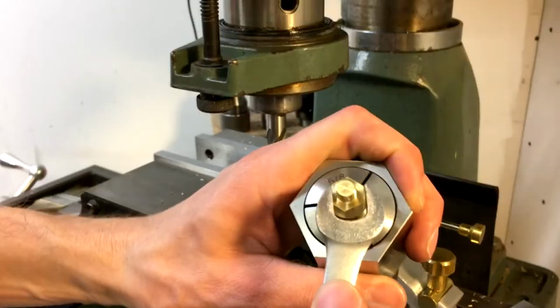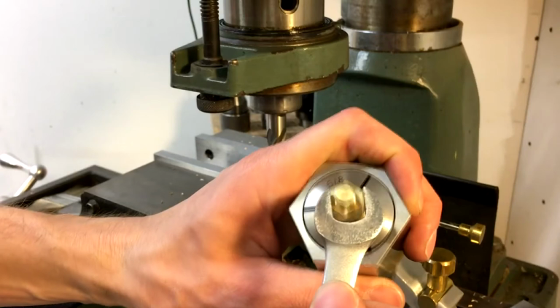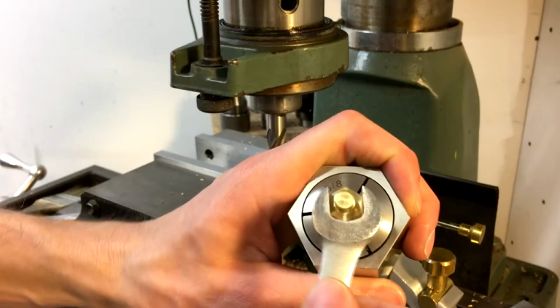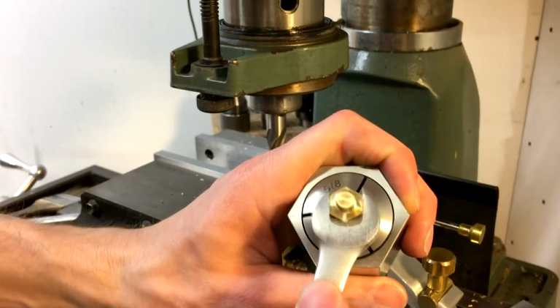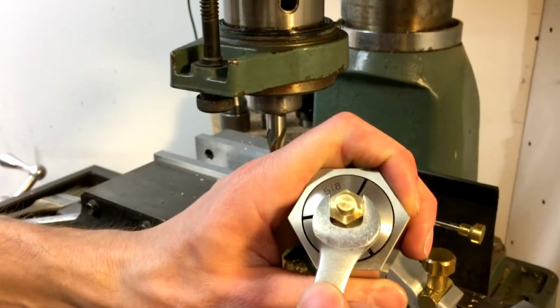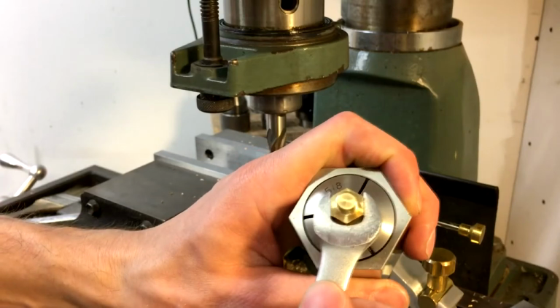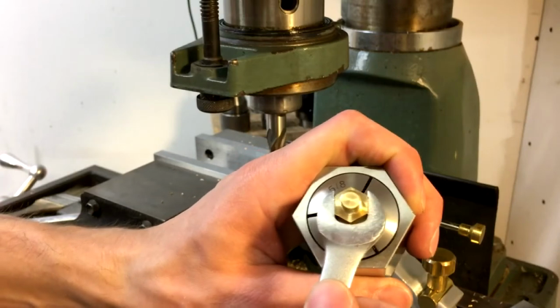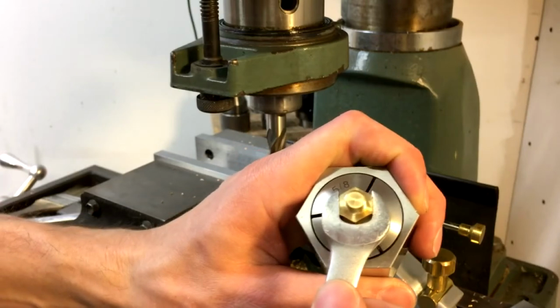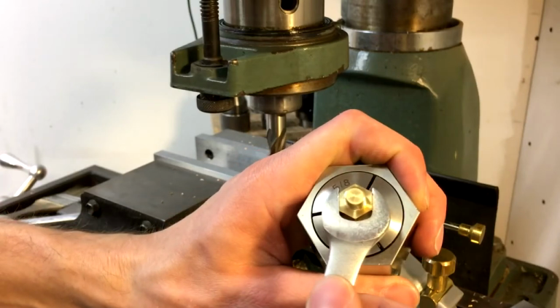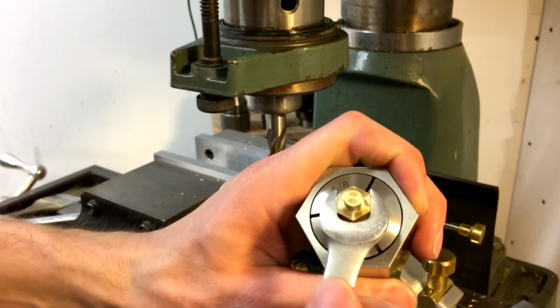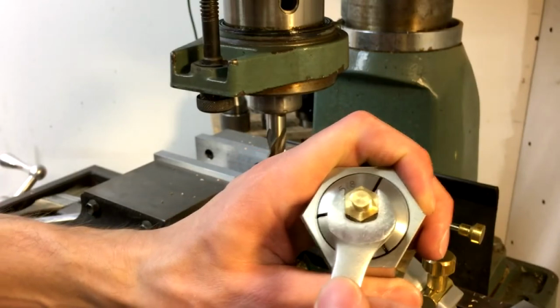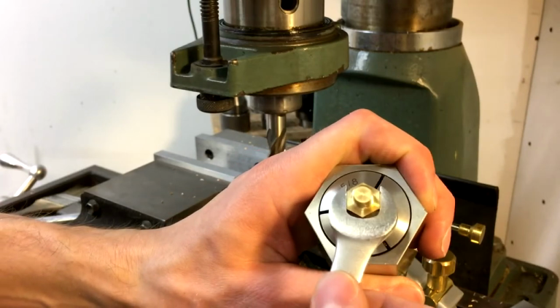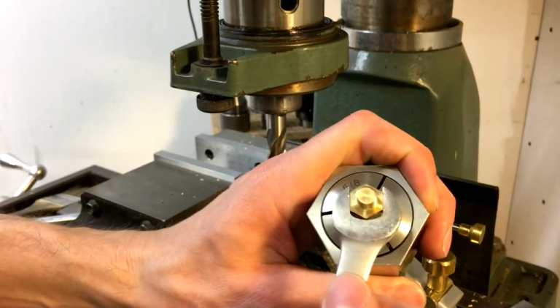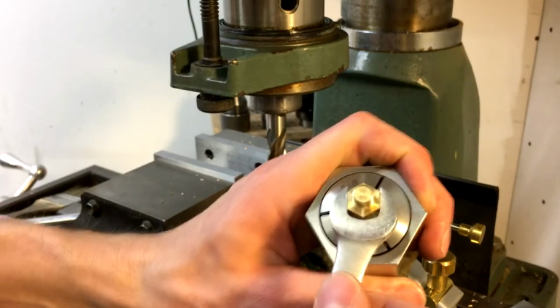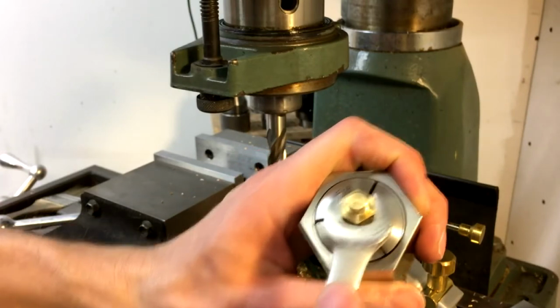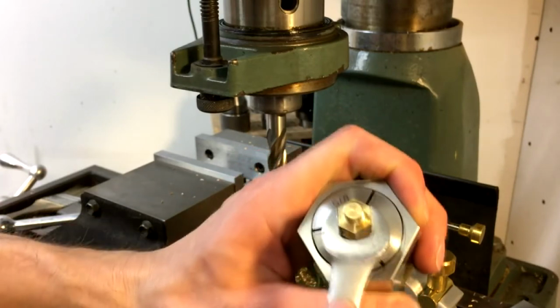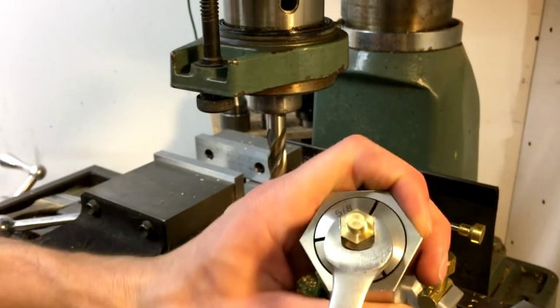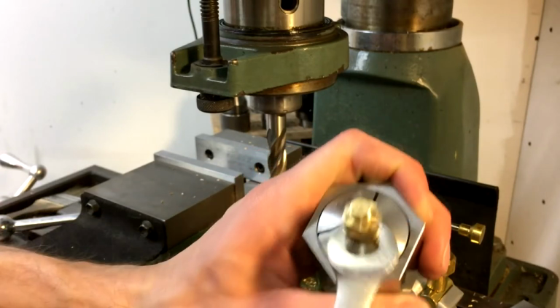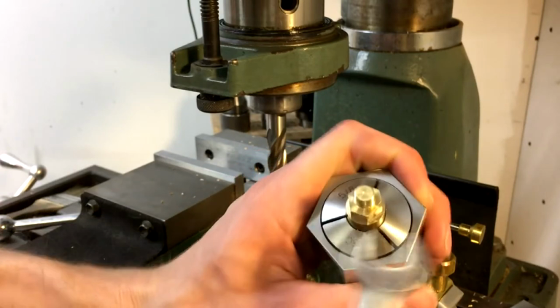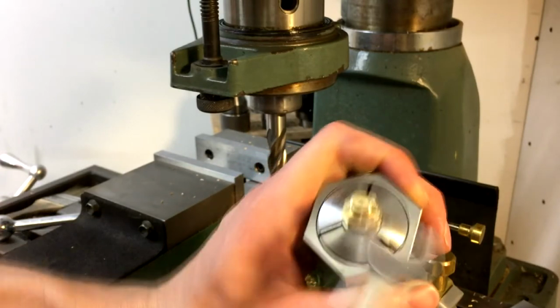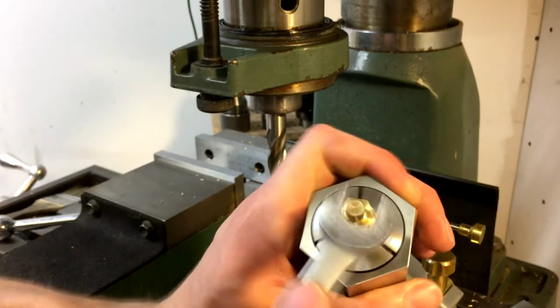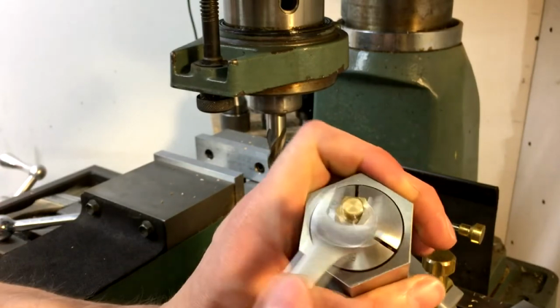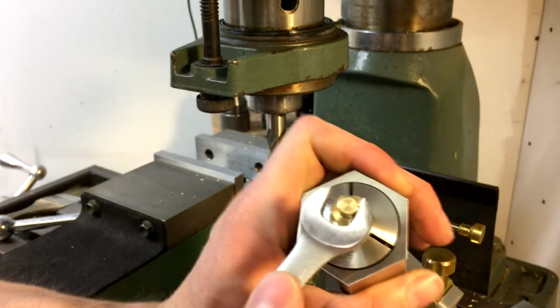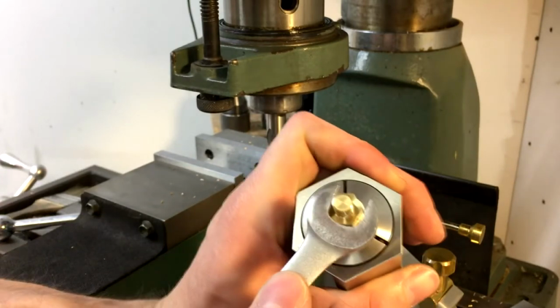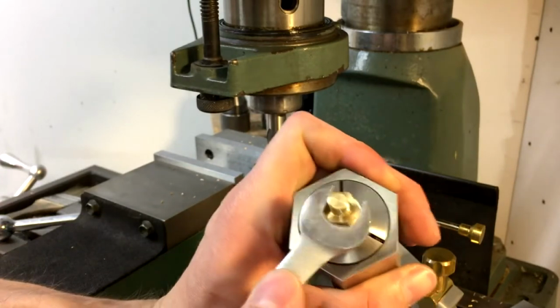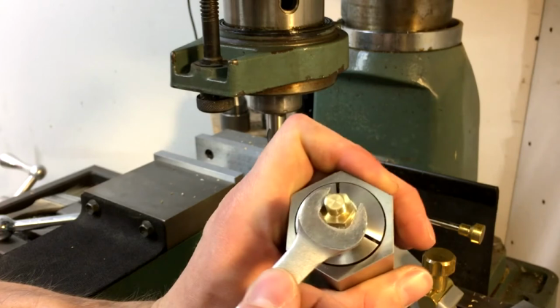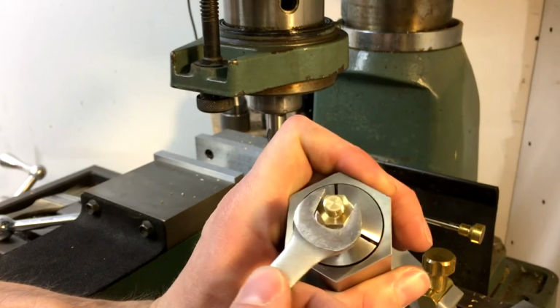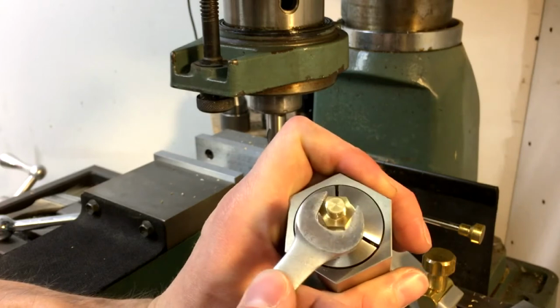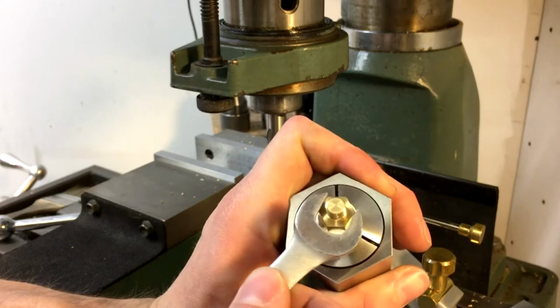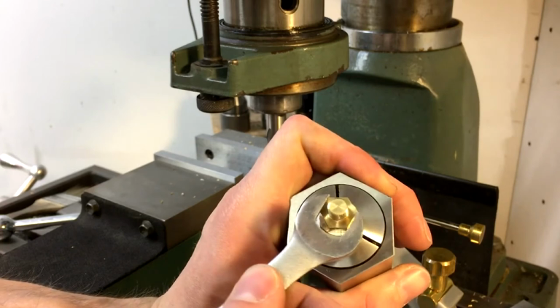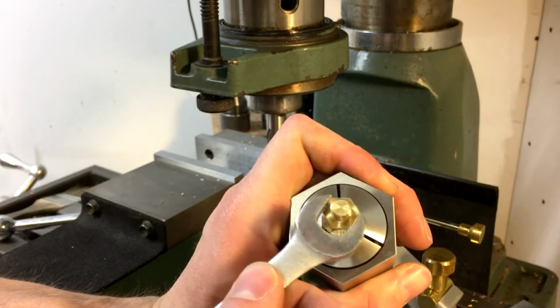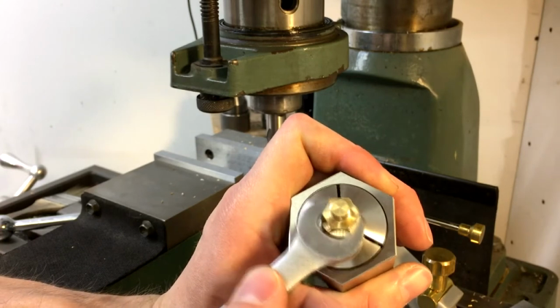The part was then finished off like the previous hinge parts. Half of the diameter was milled away, and then it was drilled and tapped 1/4-20.